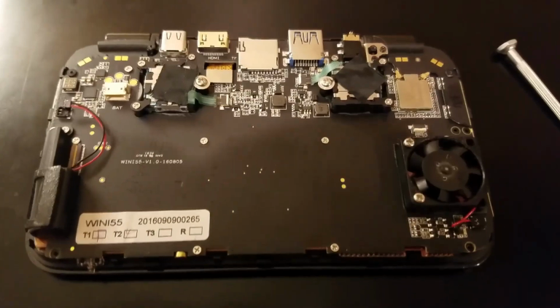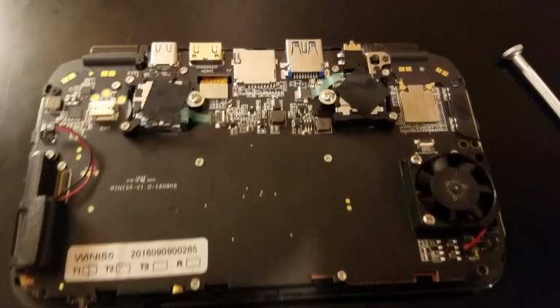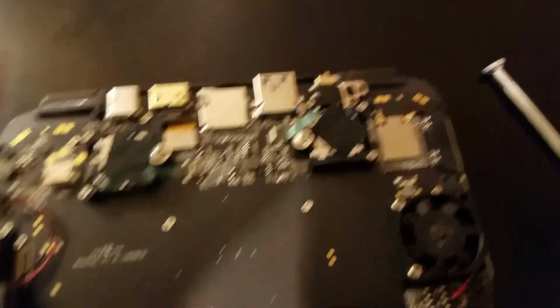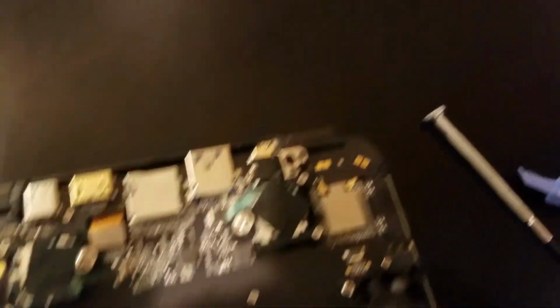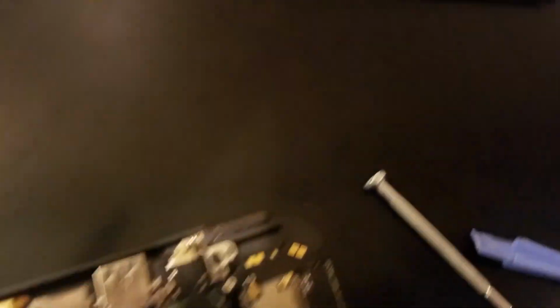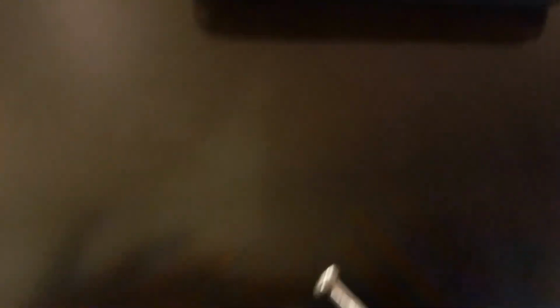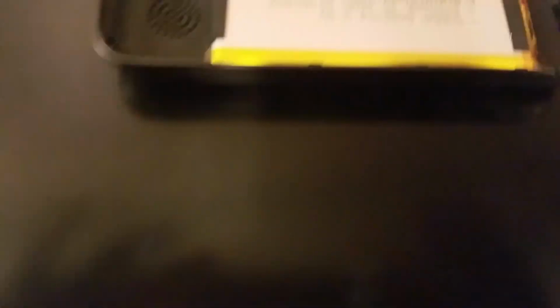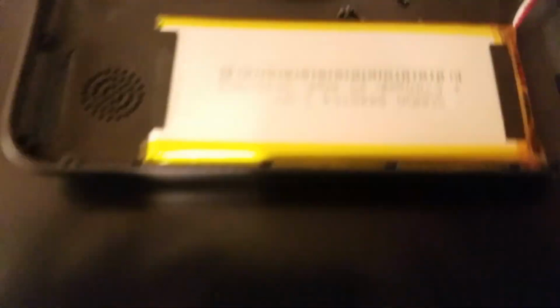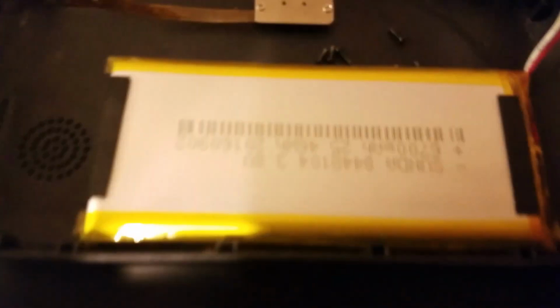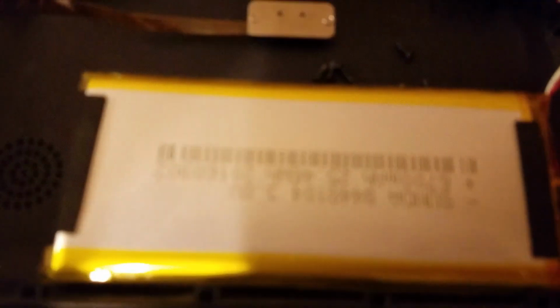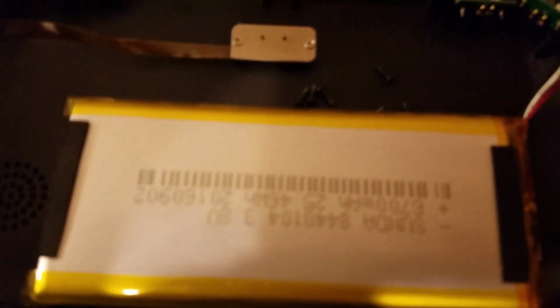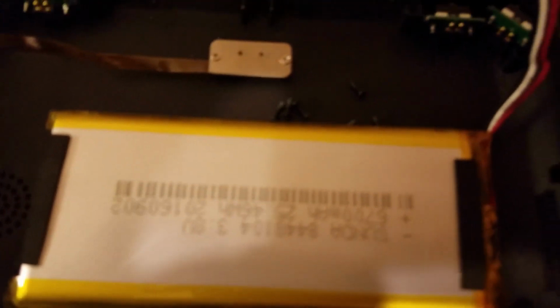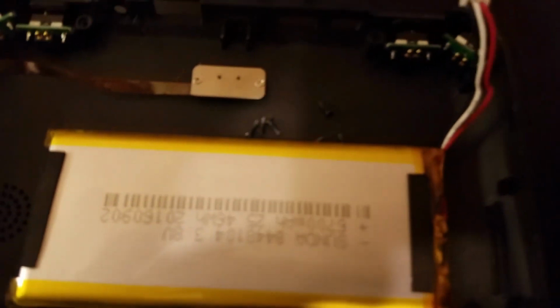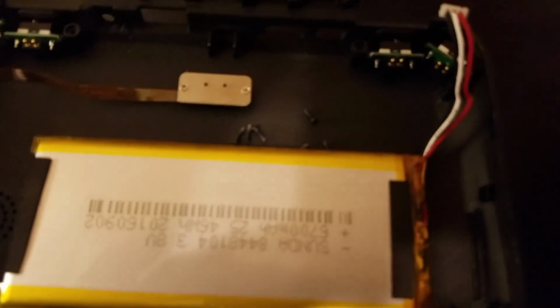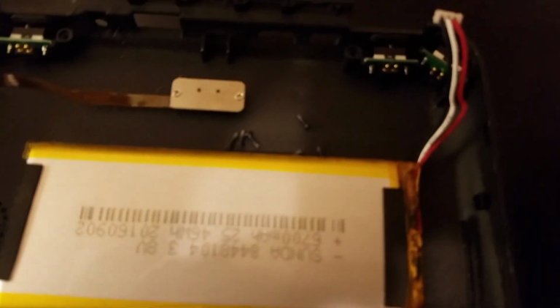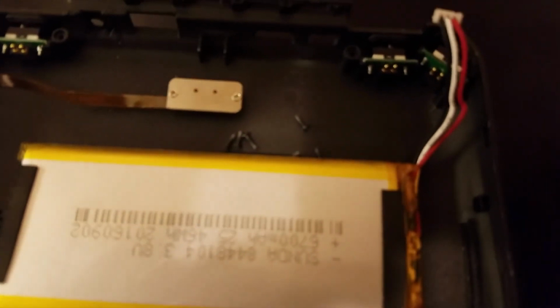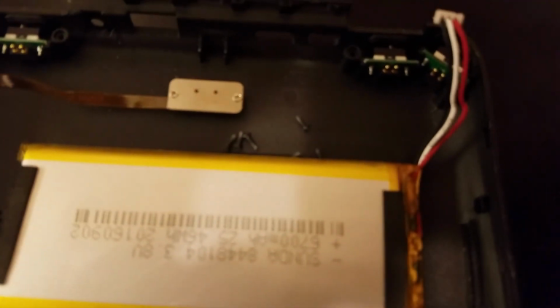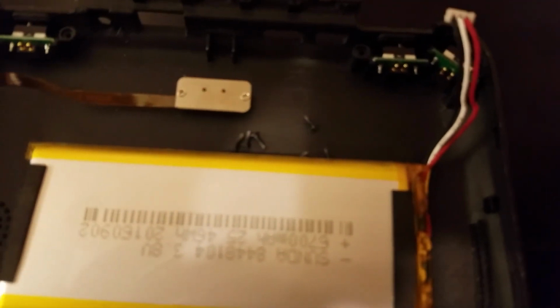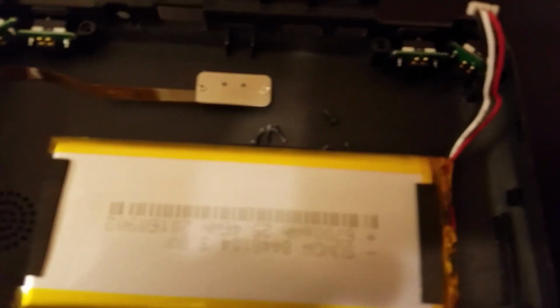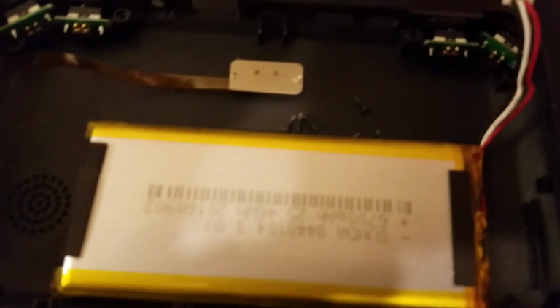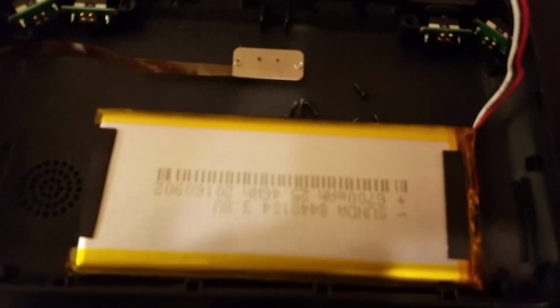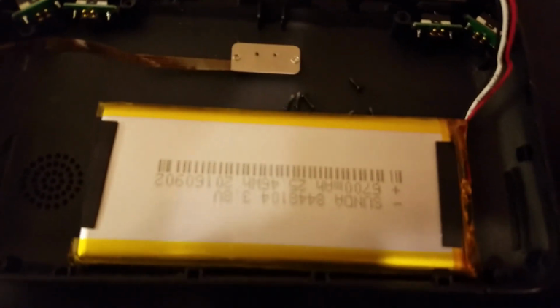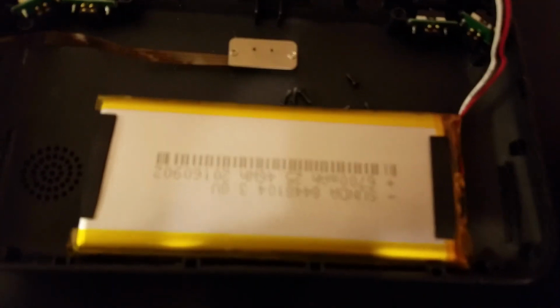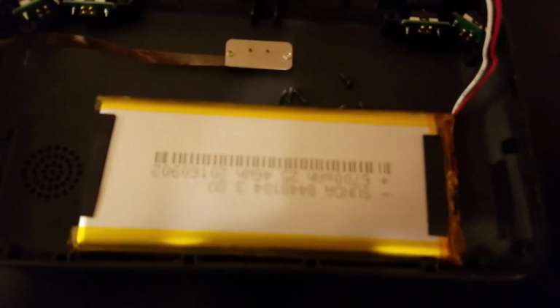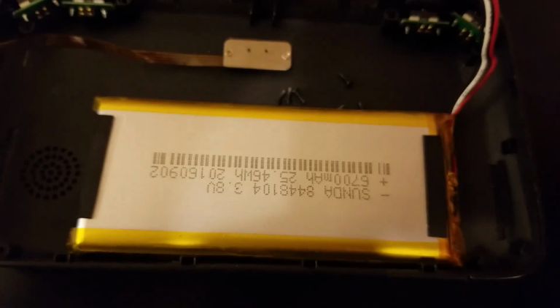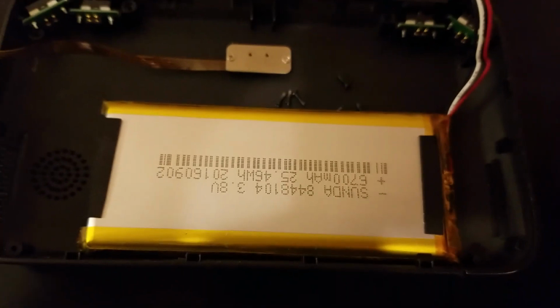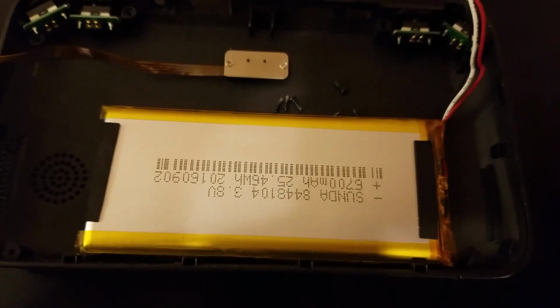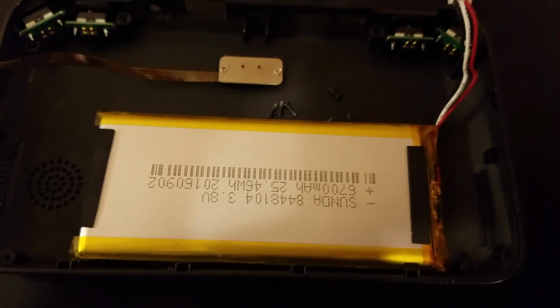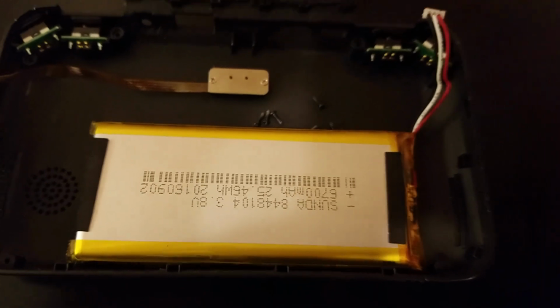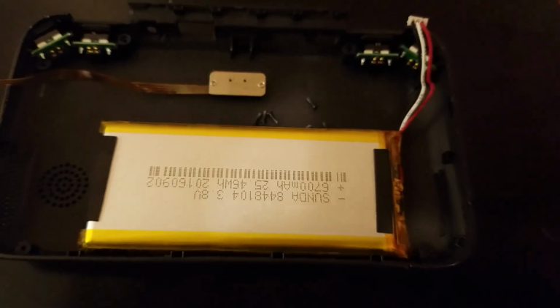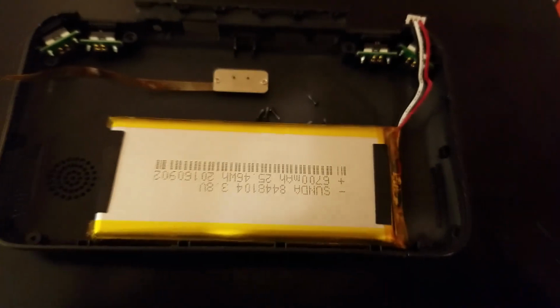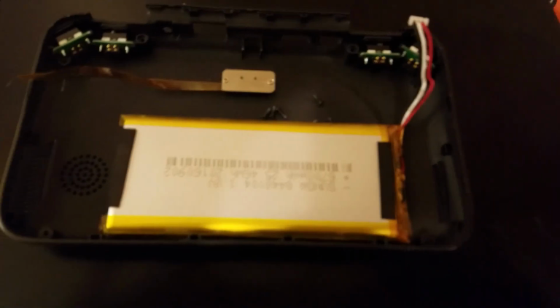So we got the bottom case off, and you can see it right here — I put the screws in the shell. The battery is really beefy.